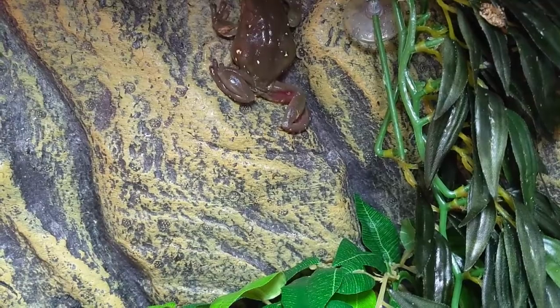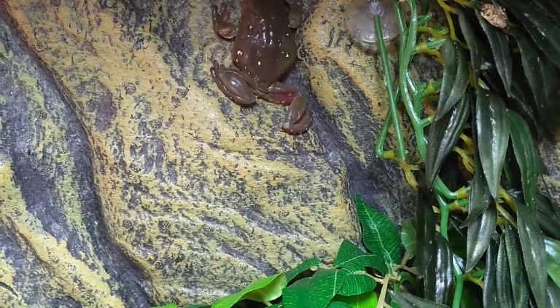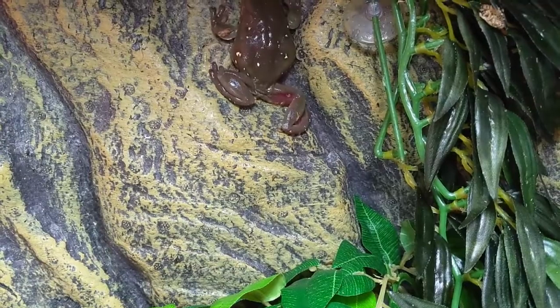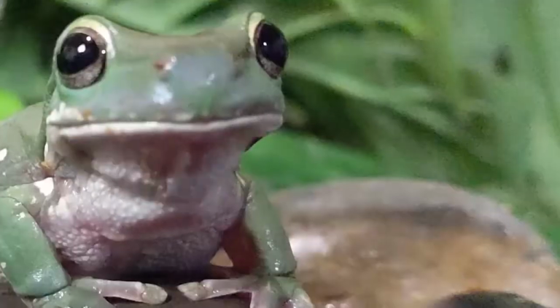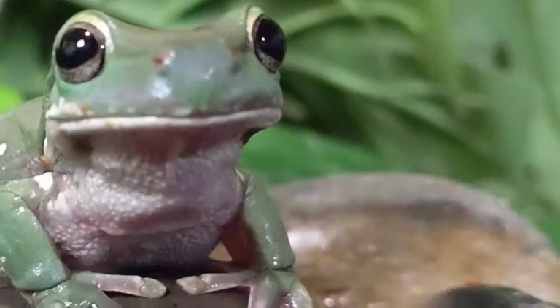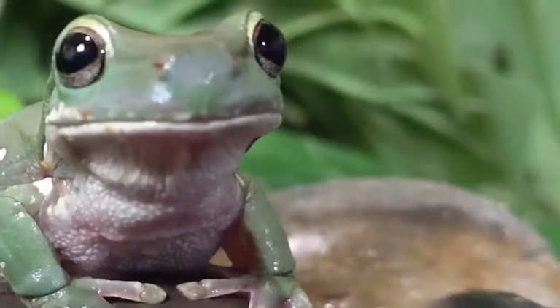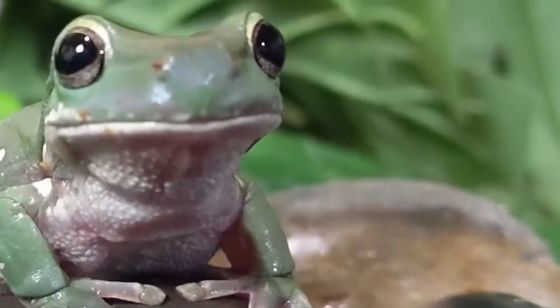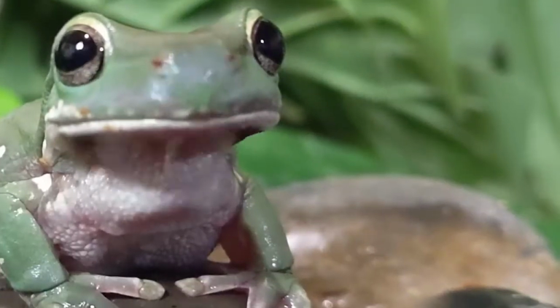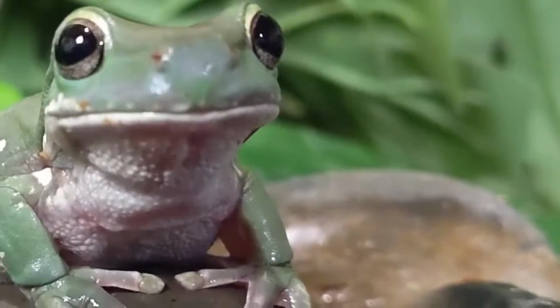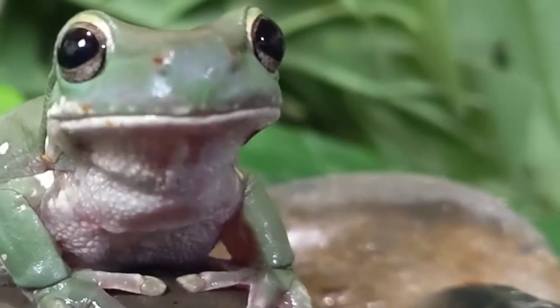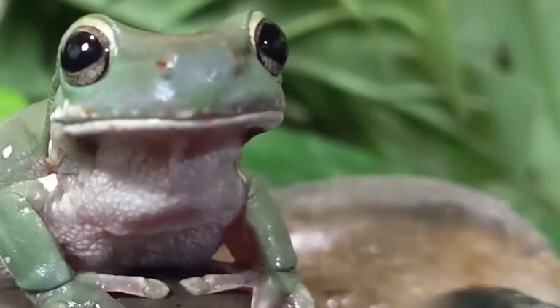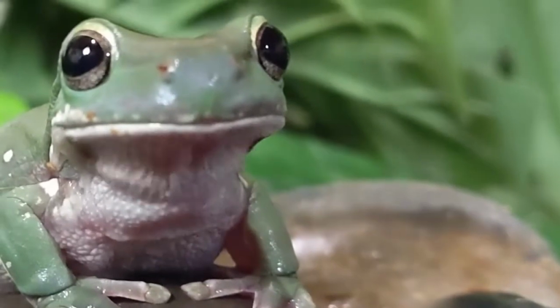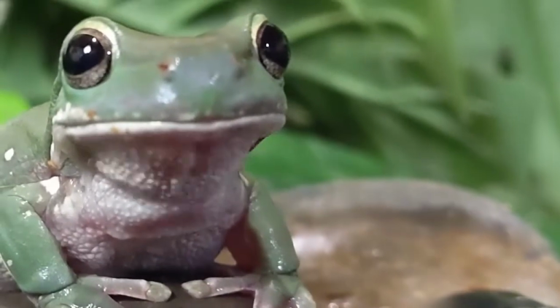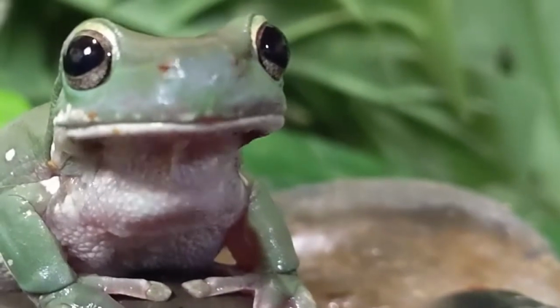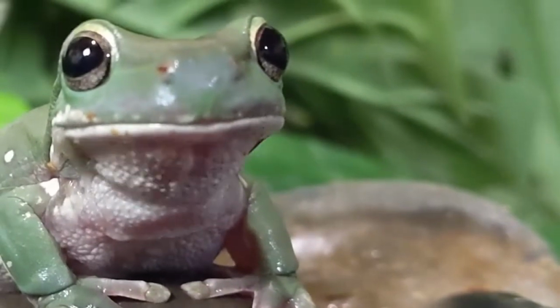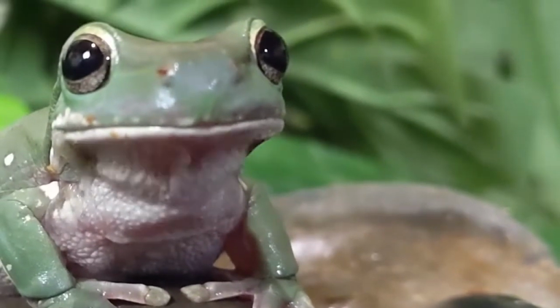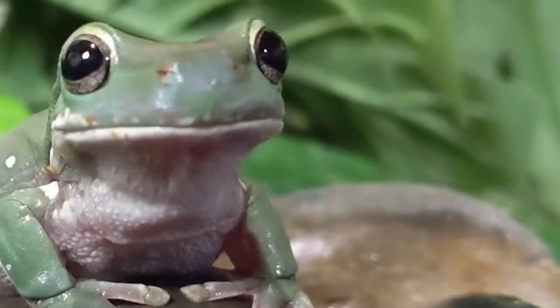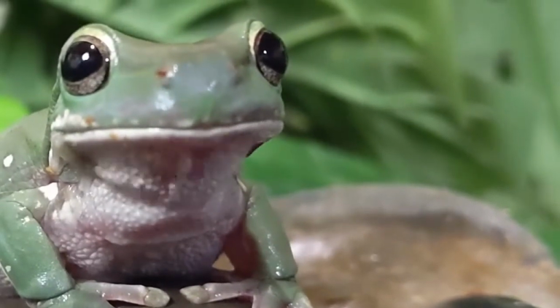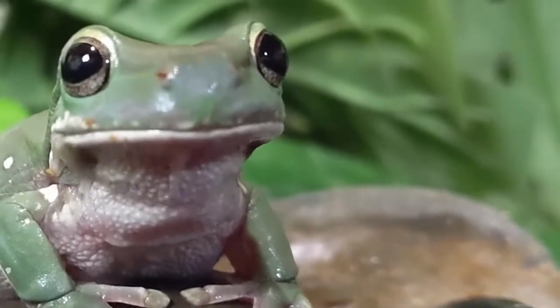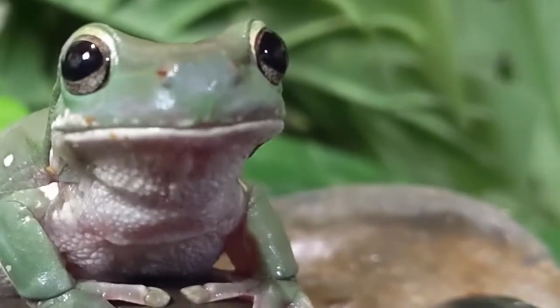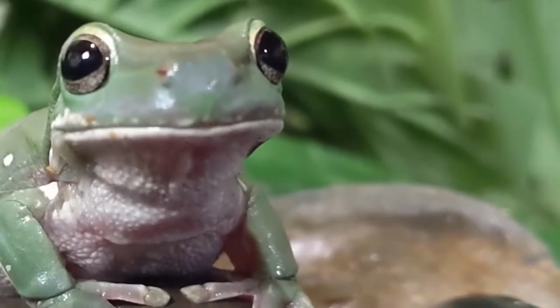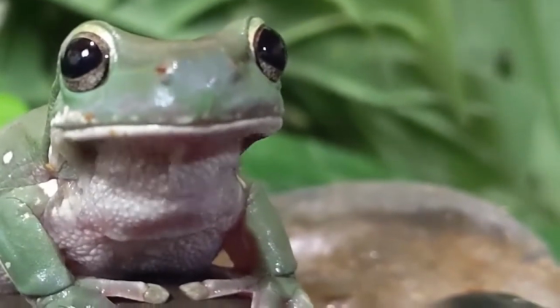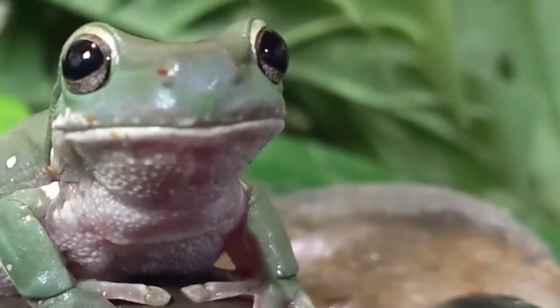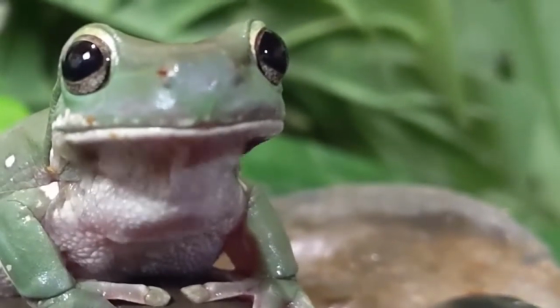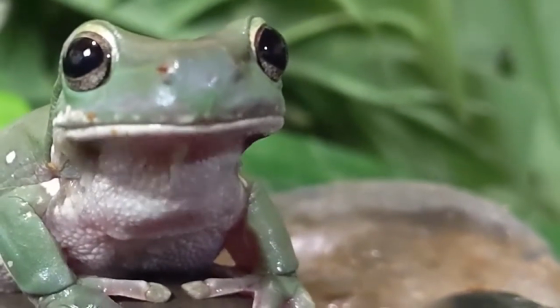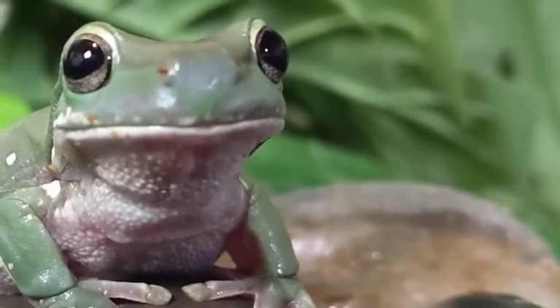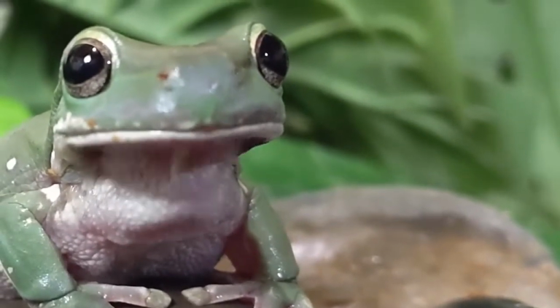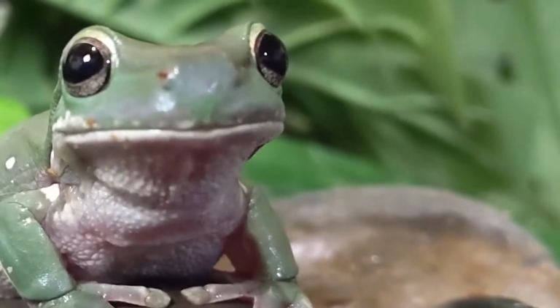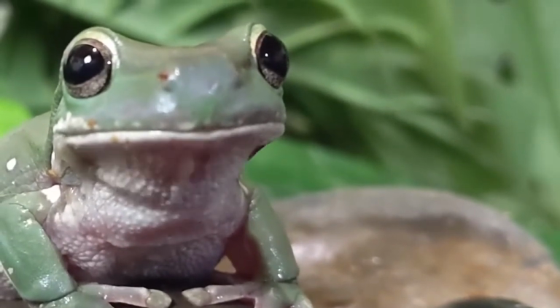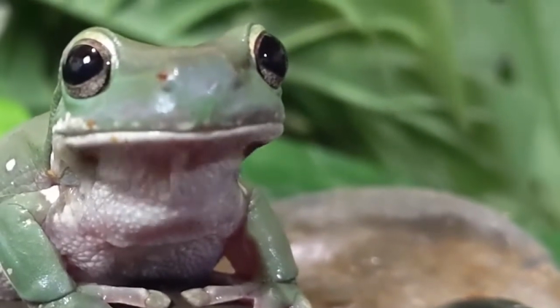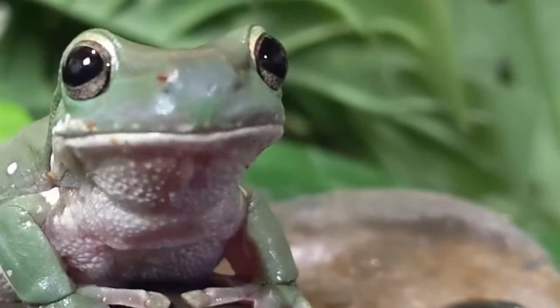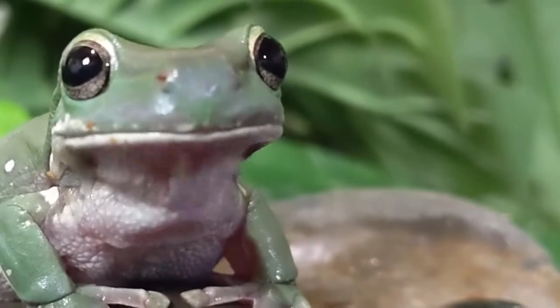Now you can see just under their chin there when they're breathing, because they do still breathe through their nose — their little chin goes up and down.